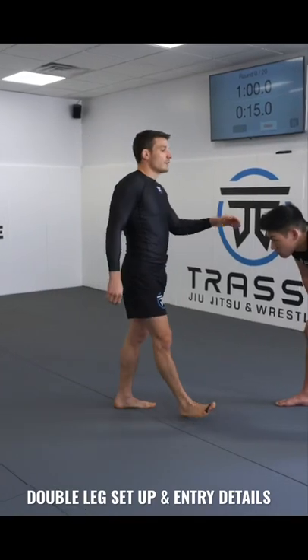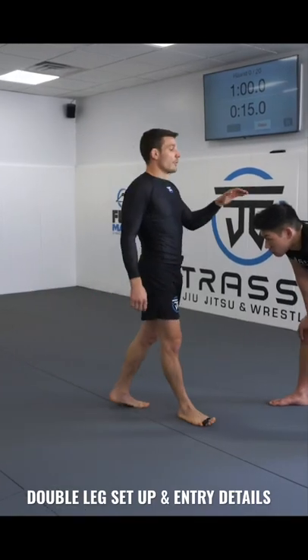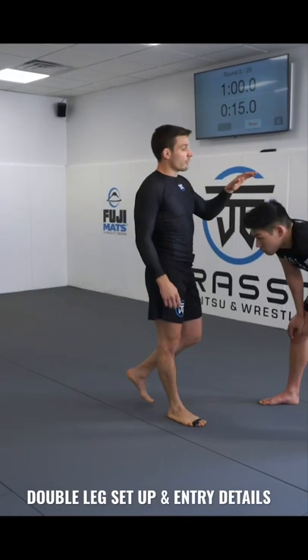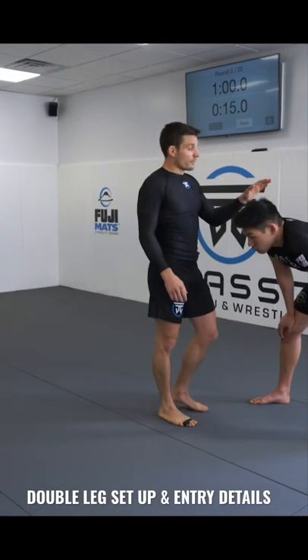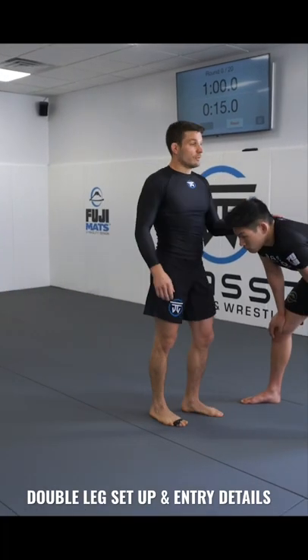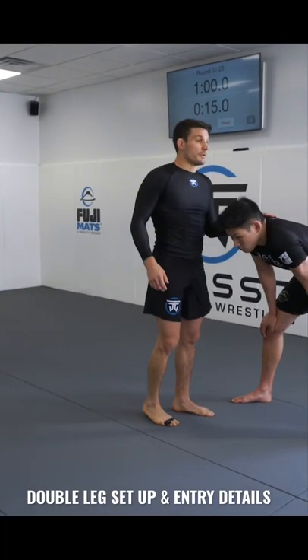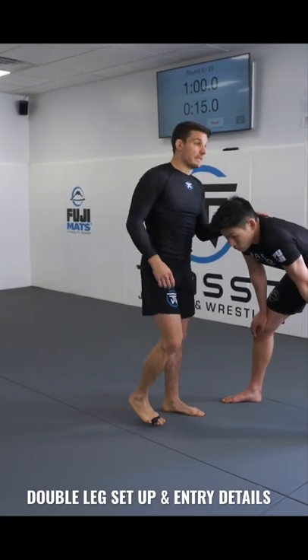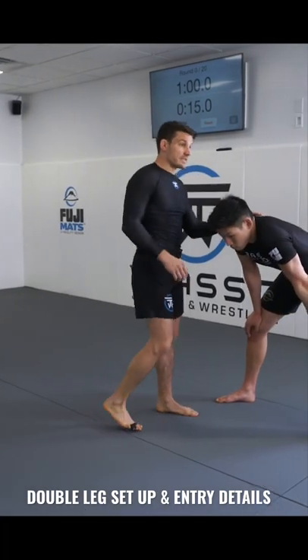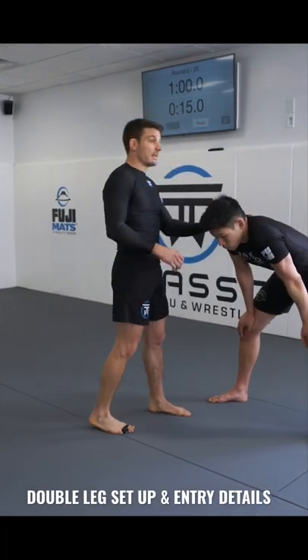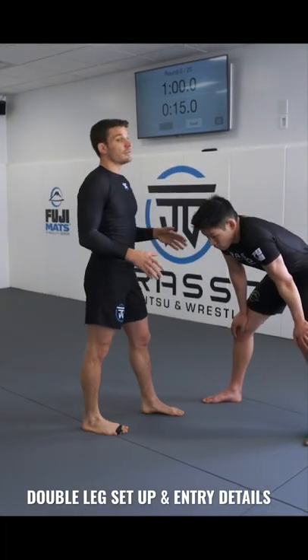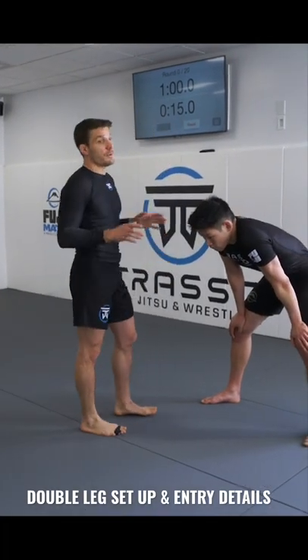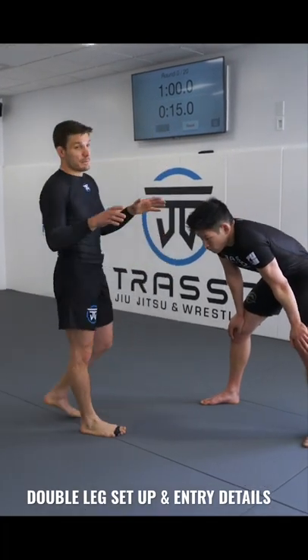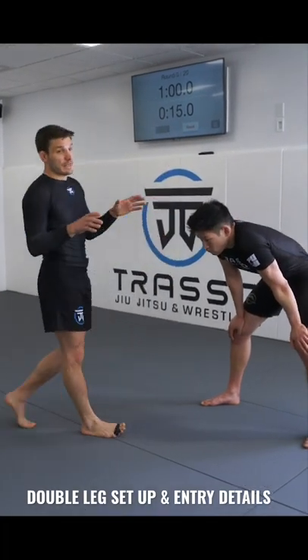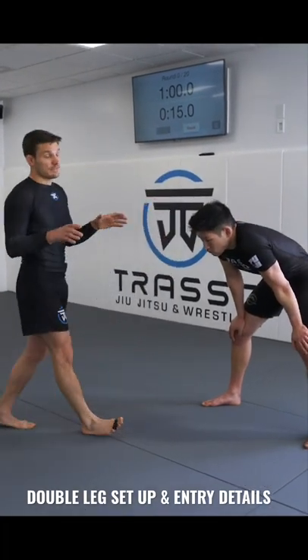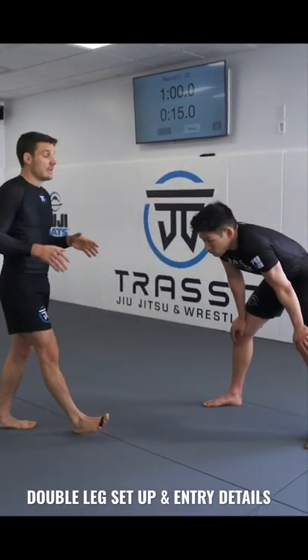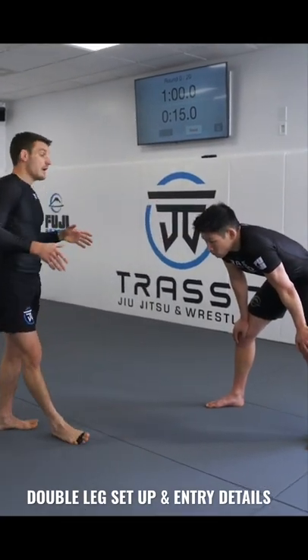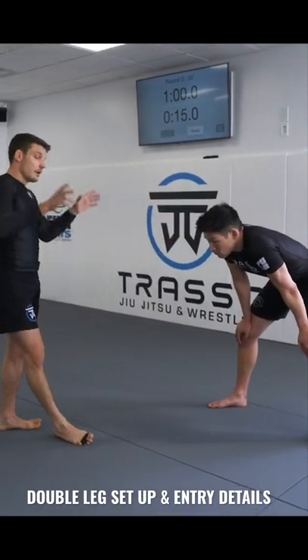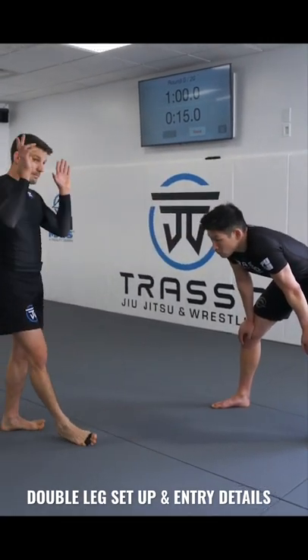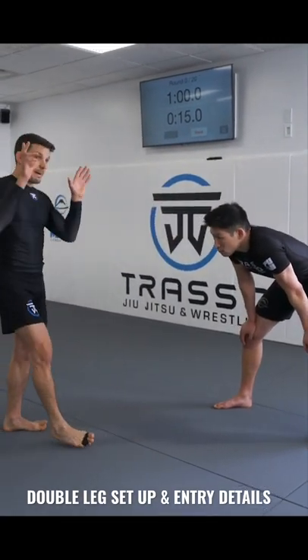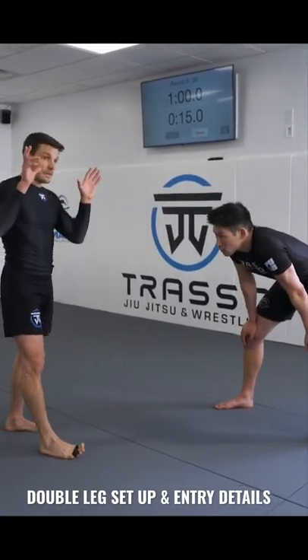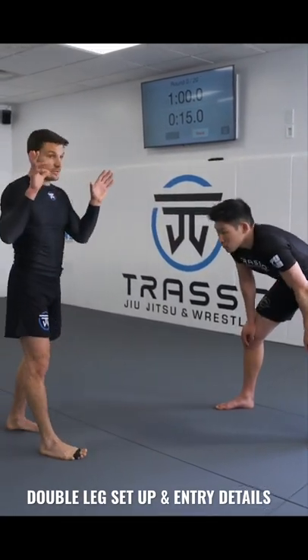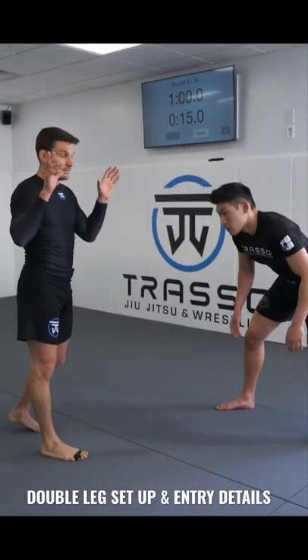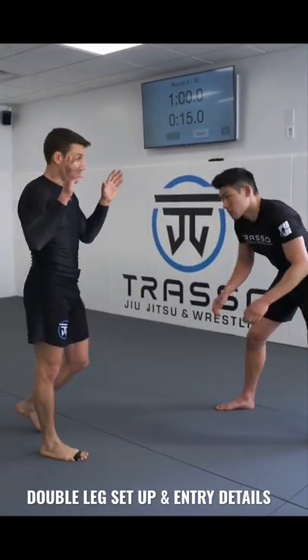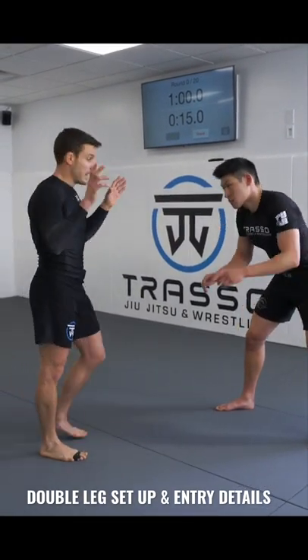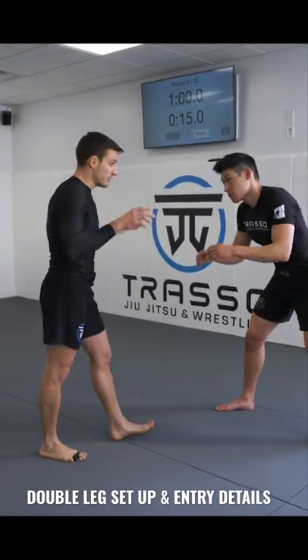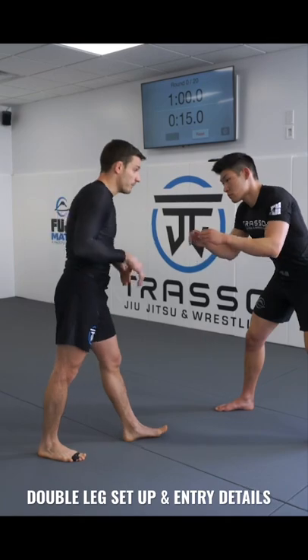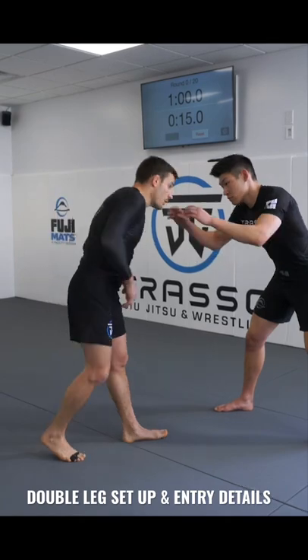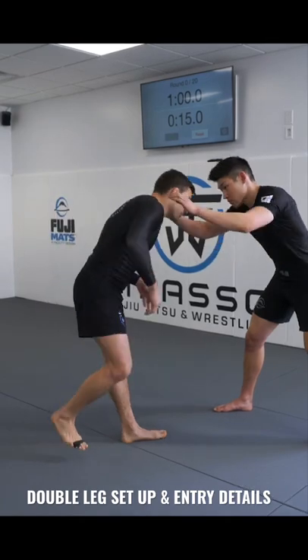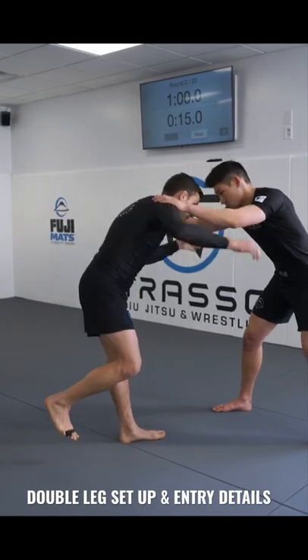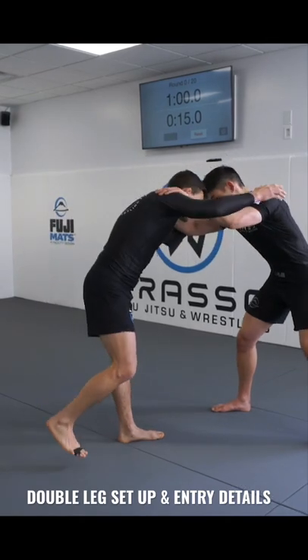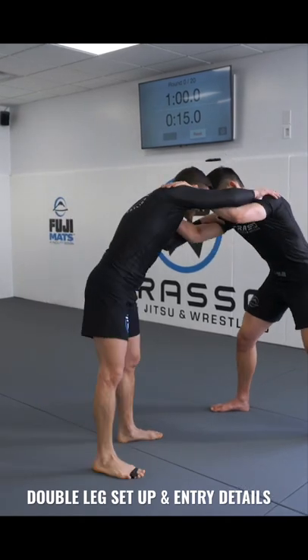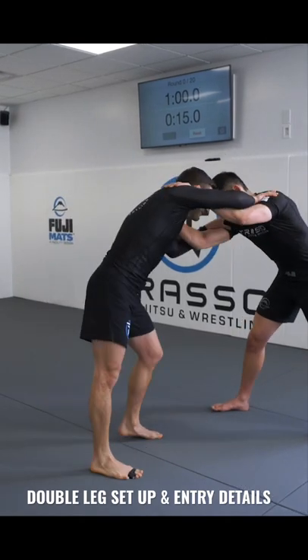We're going to review what we did last class with double legs, popping the arms. We're both in good stance.